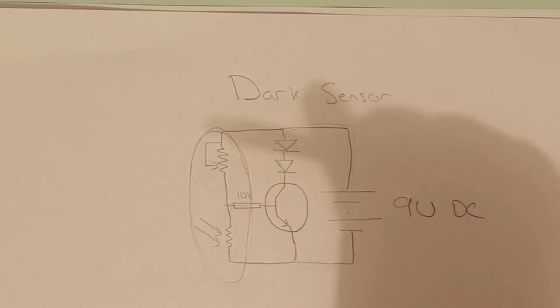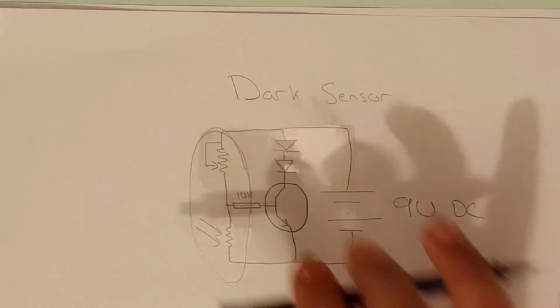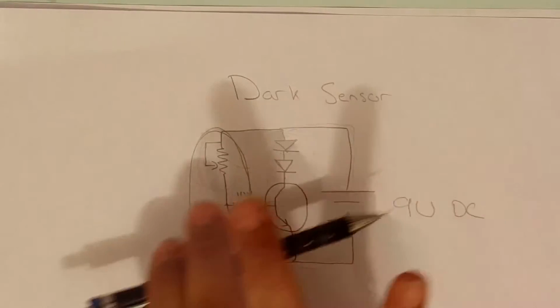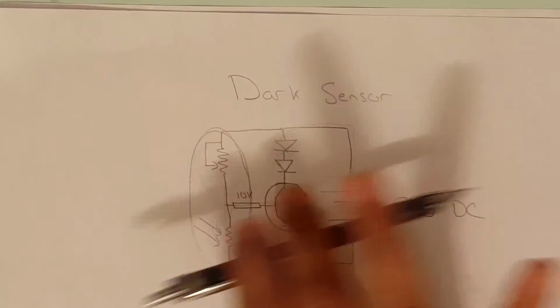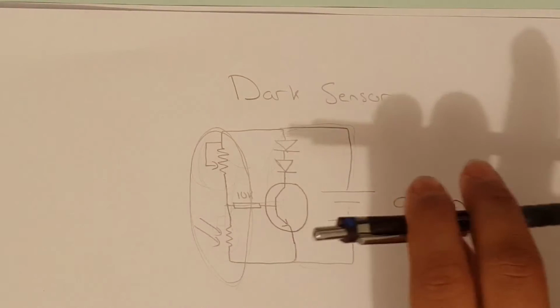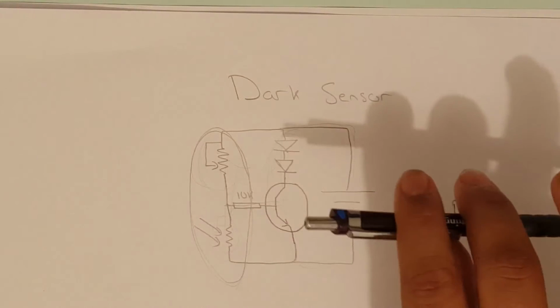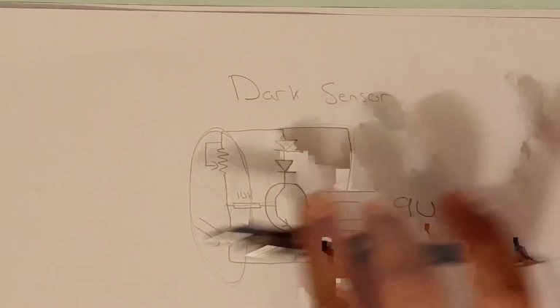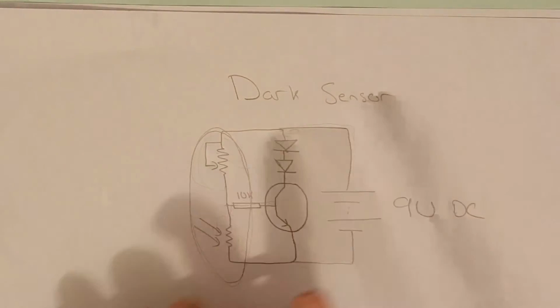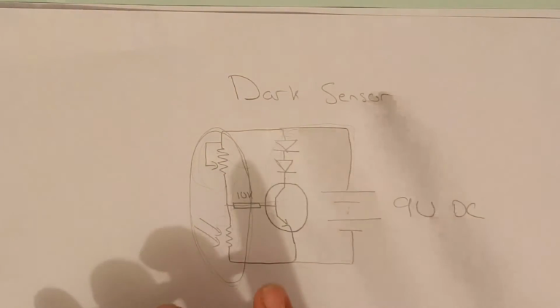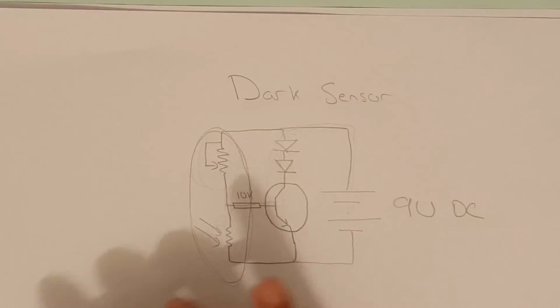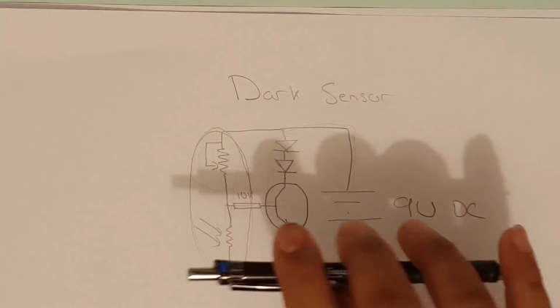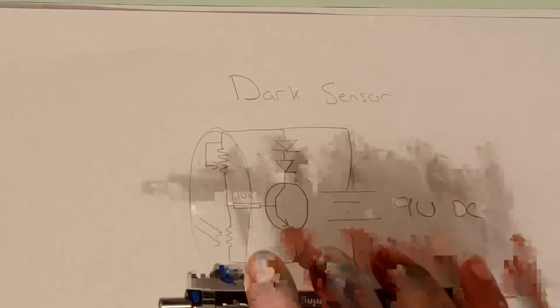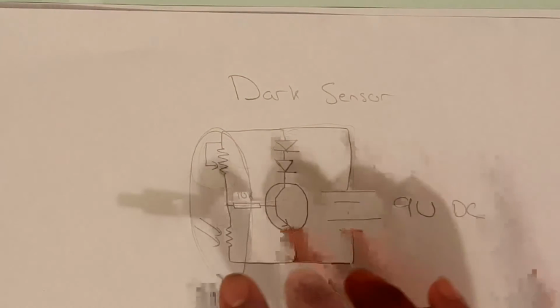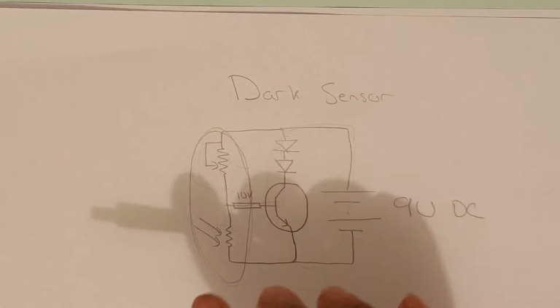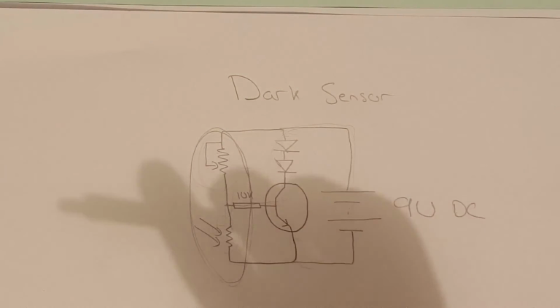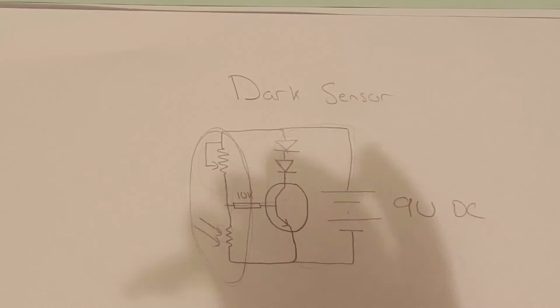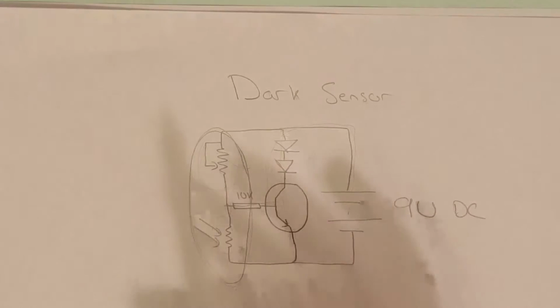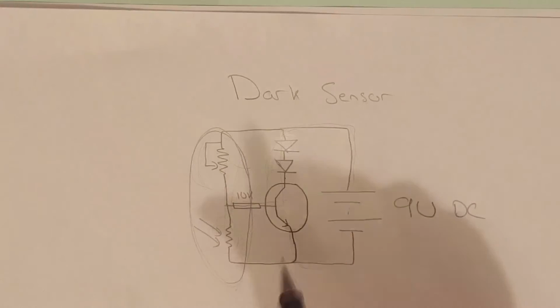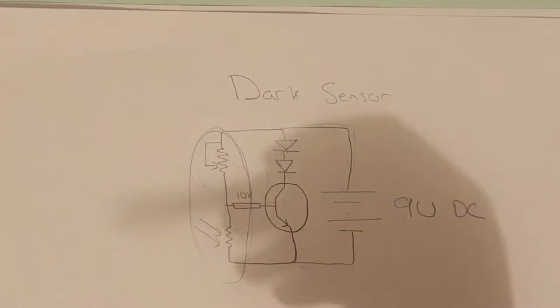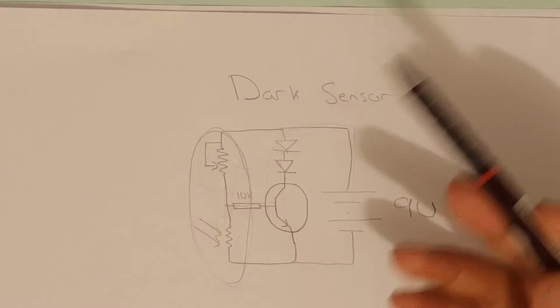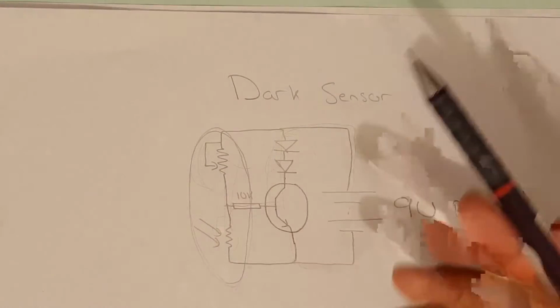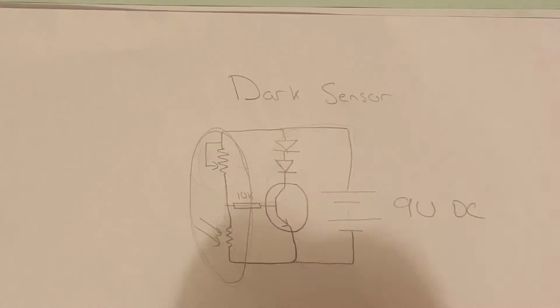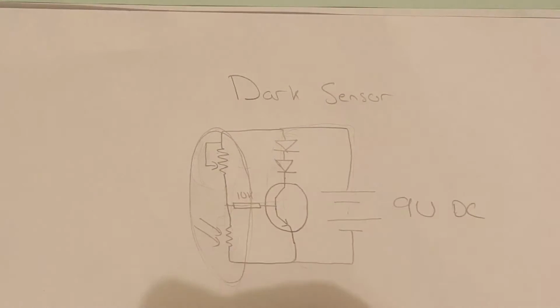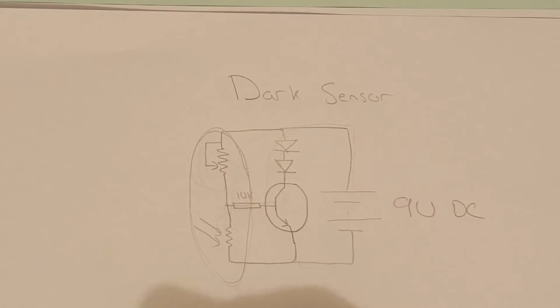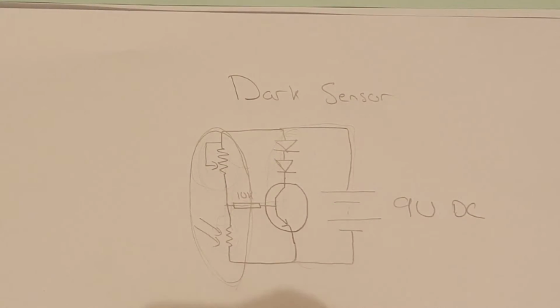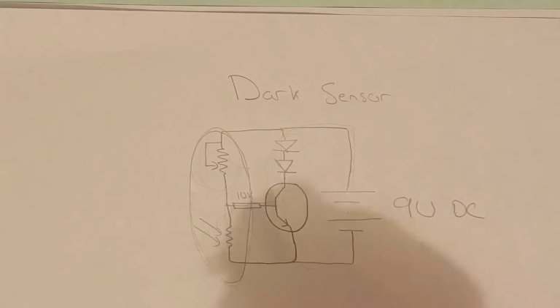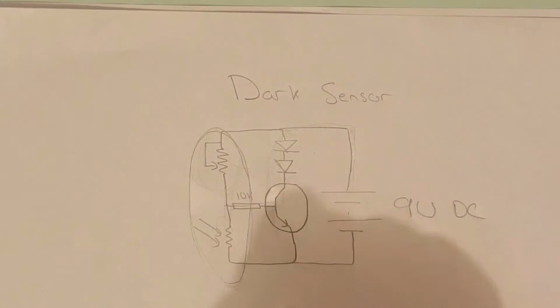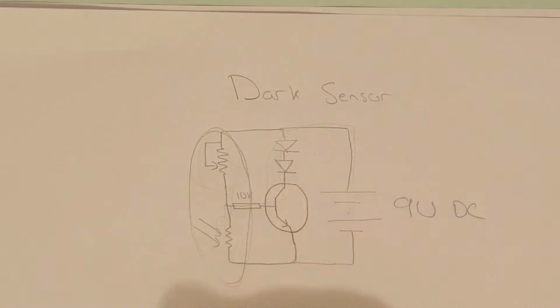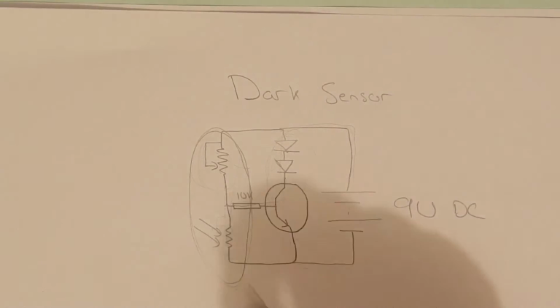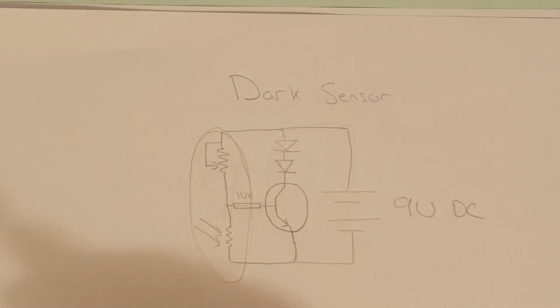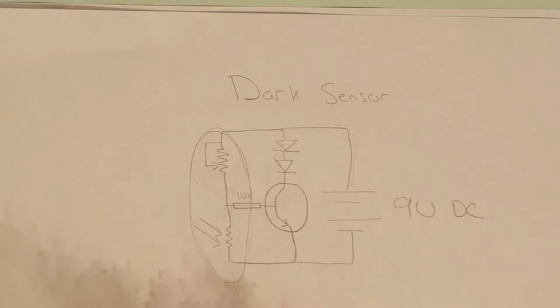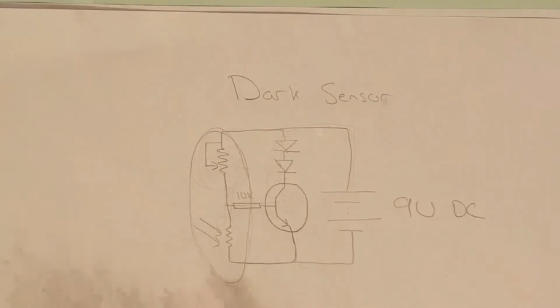So this is it for the circuit. It is actually a very easy circuit. Let's move on to building it.